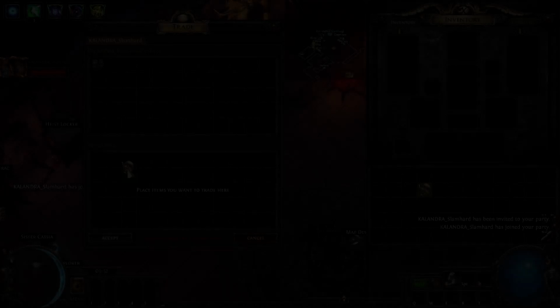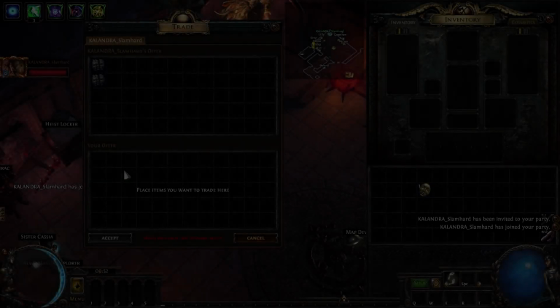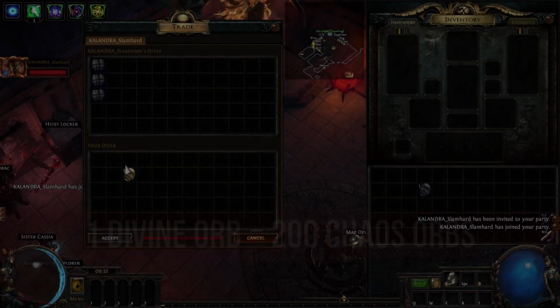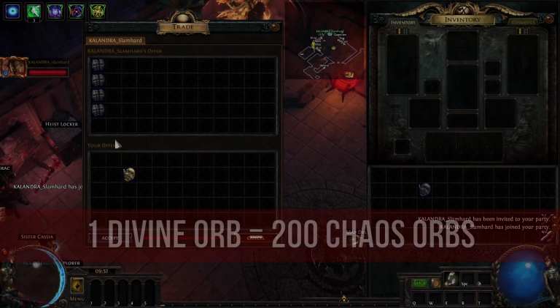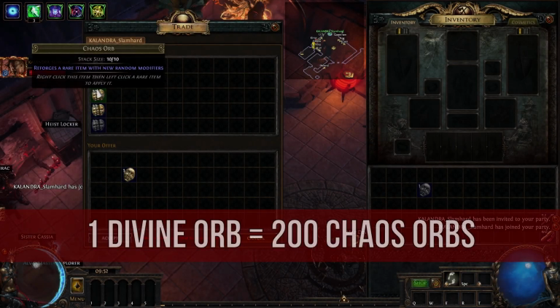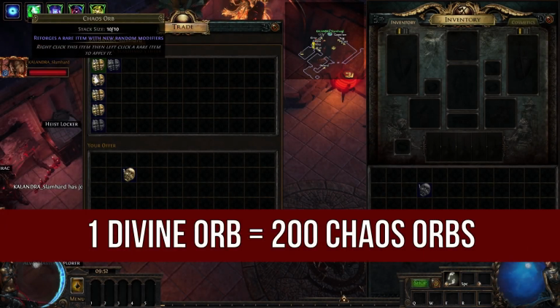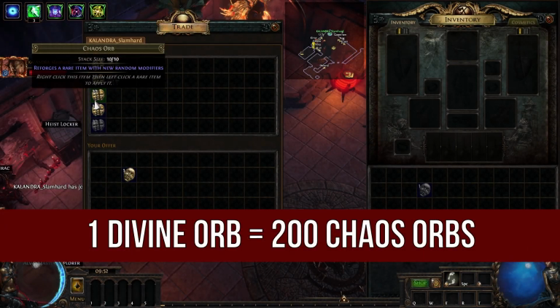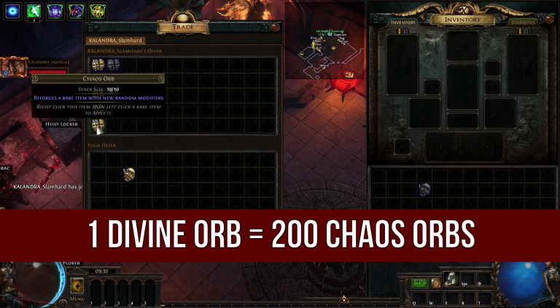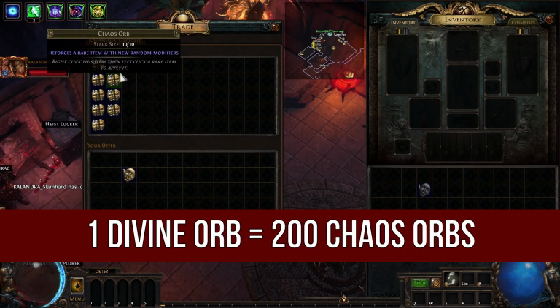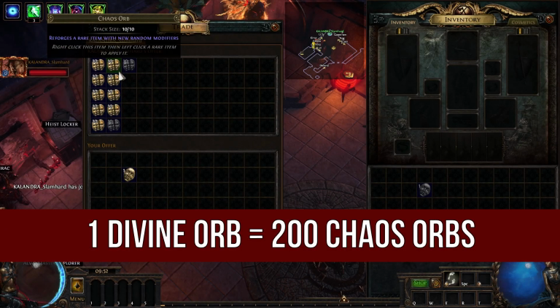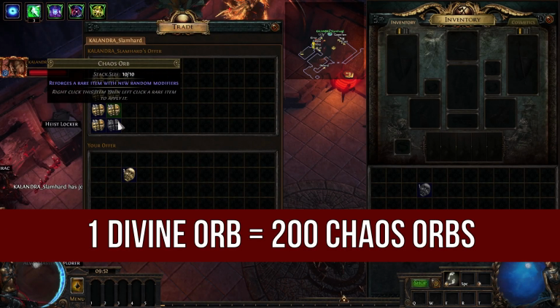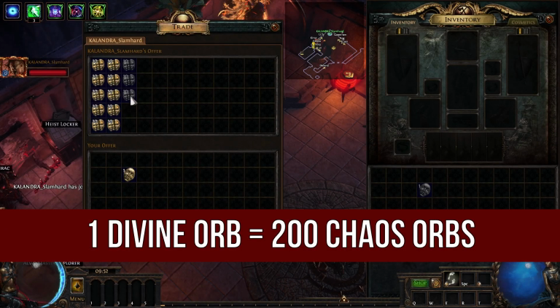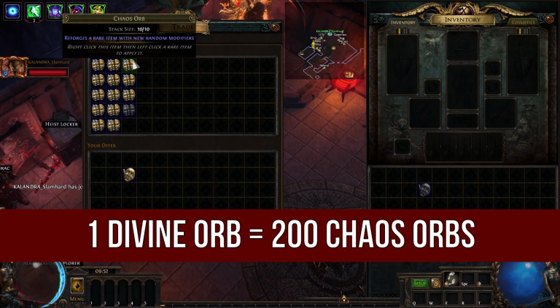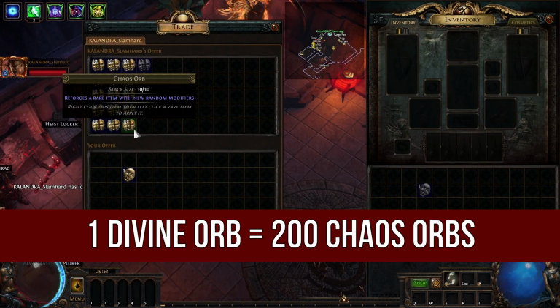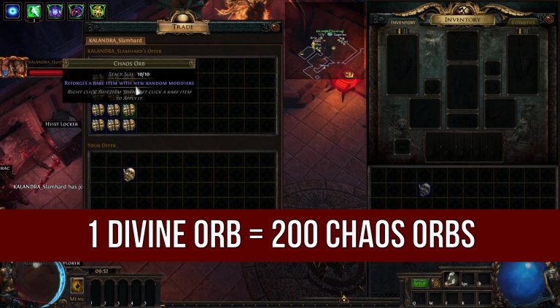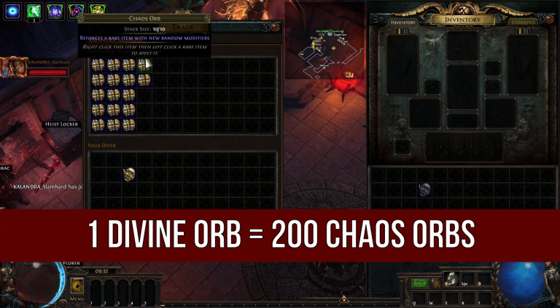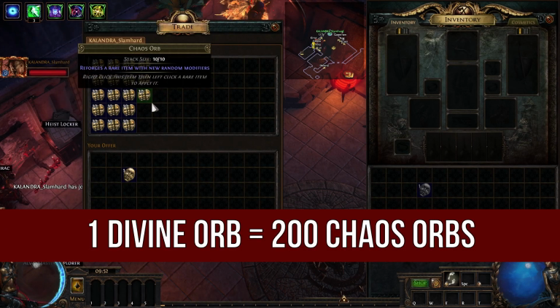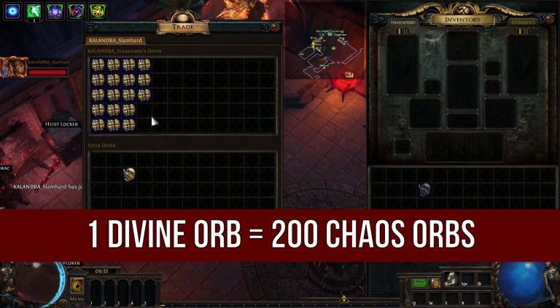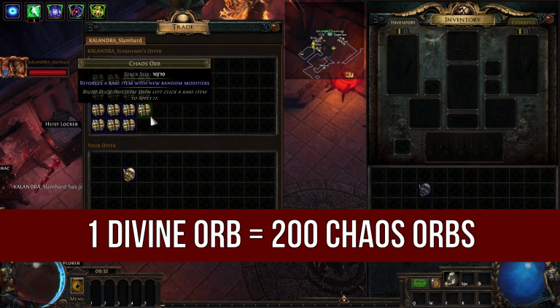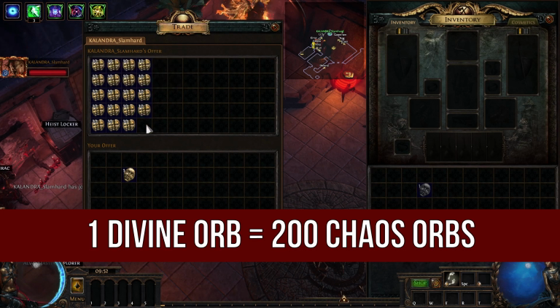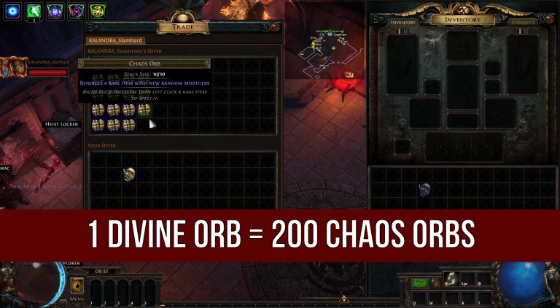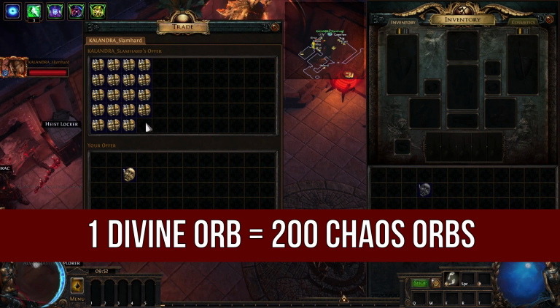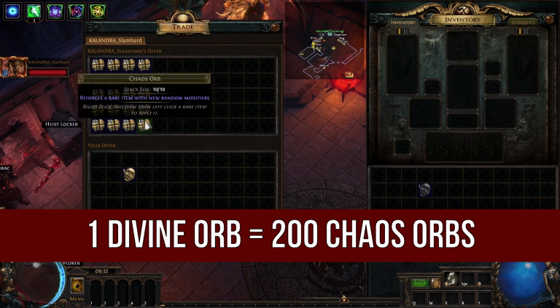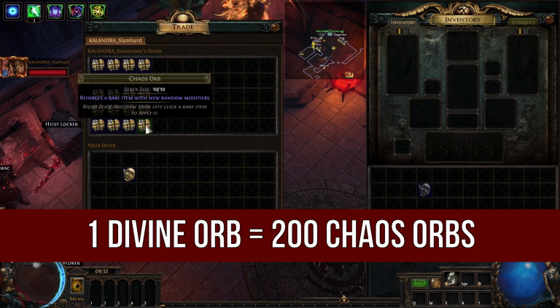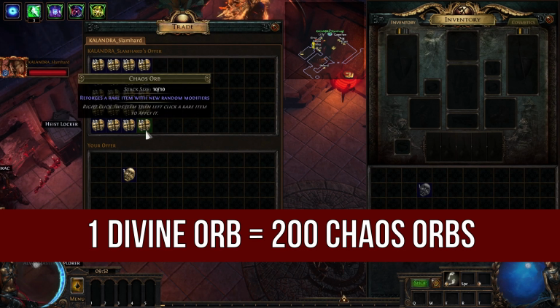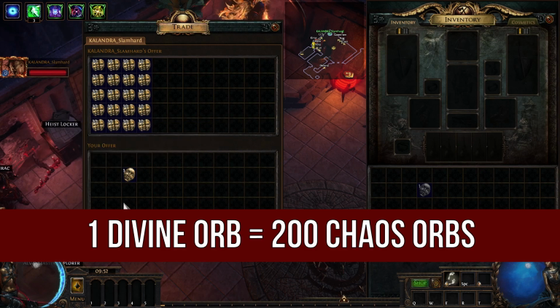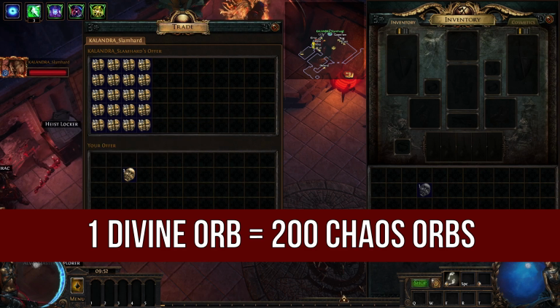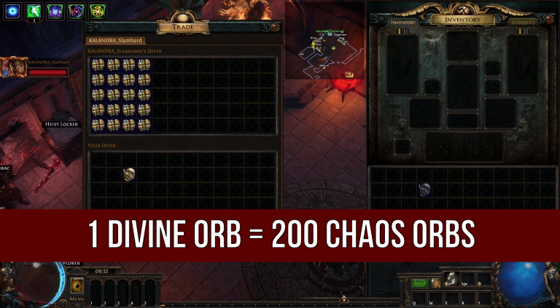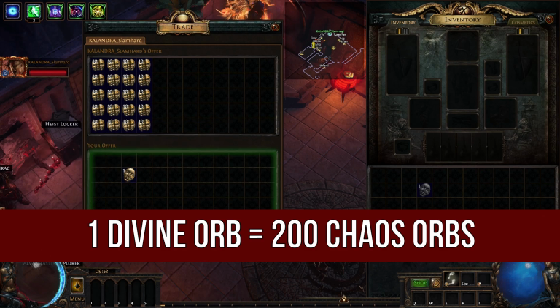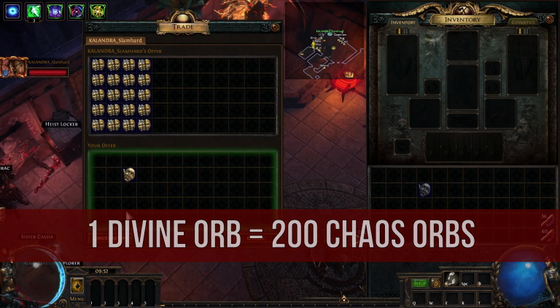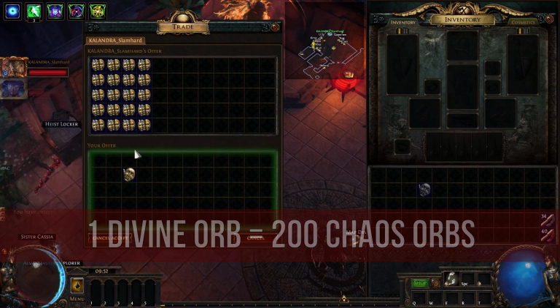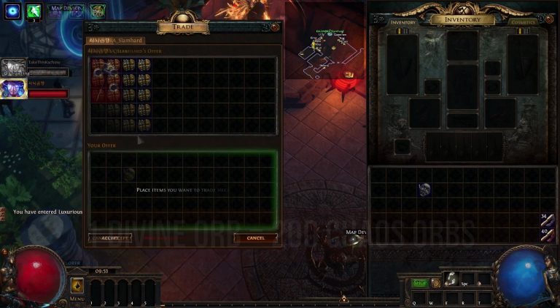Welcome, Exiles! This time I want to show you my Lightning Conduit build, which costs only one Divine Orb.